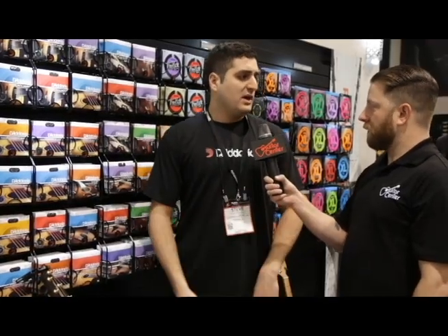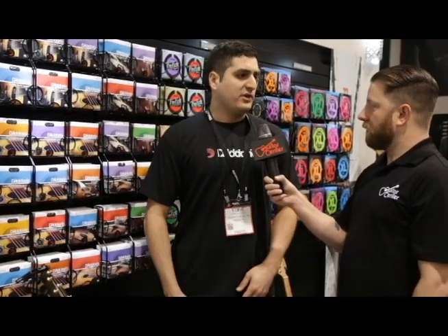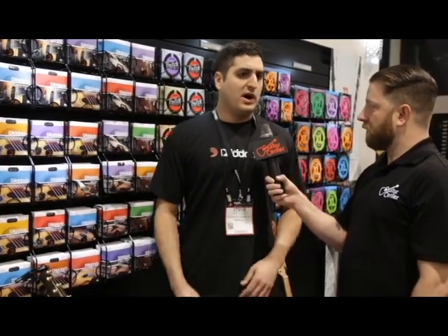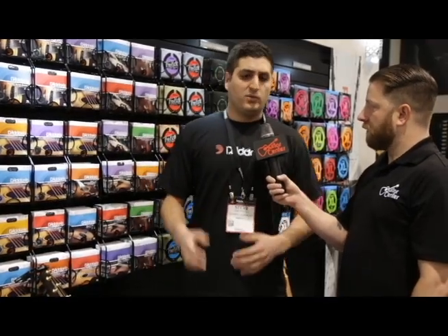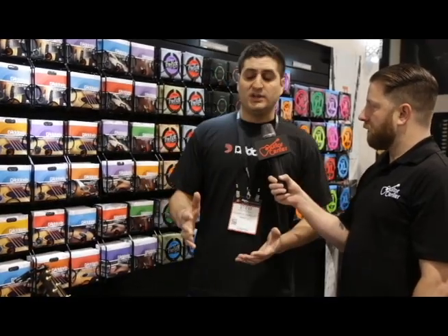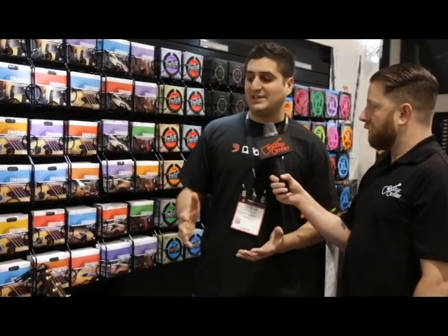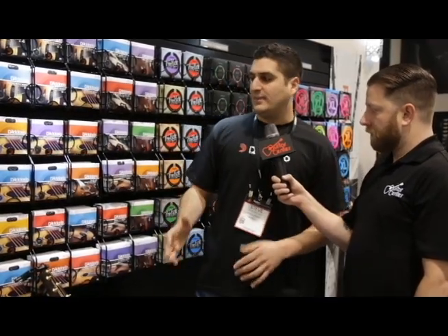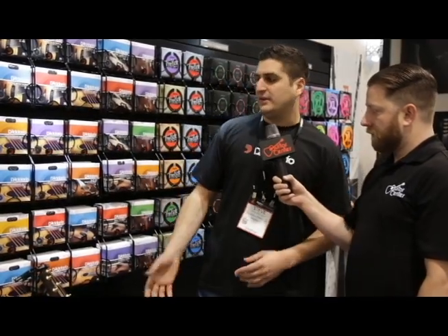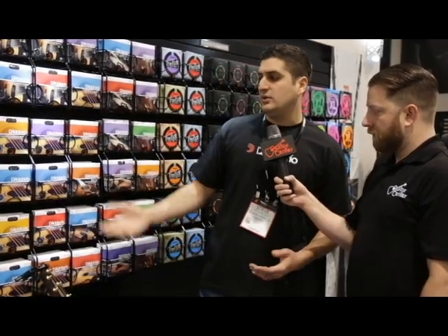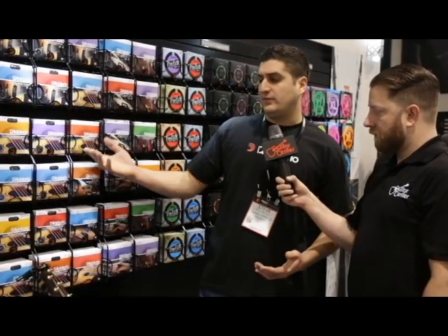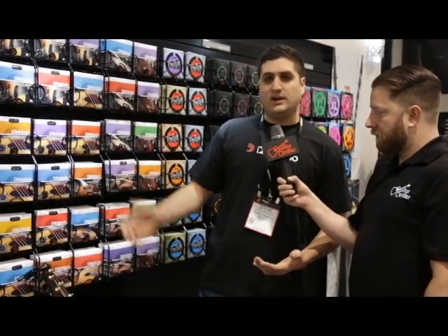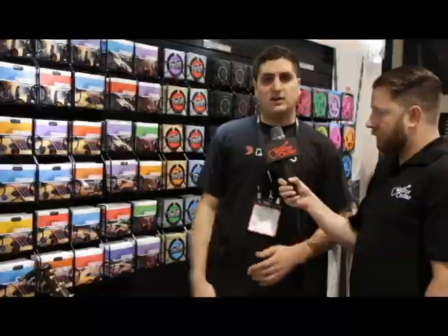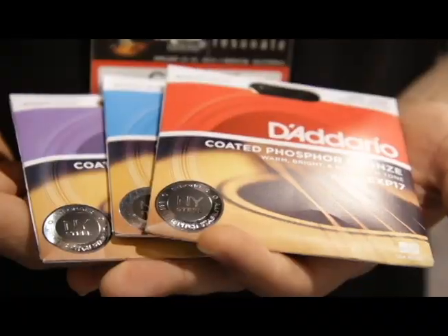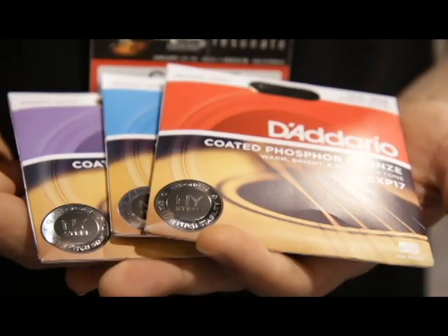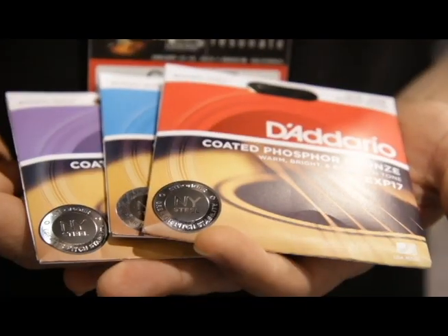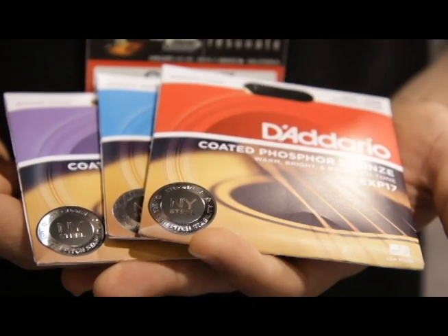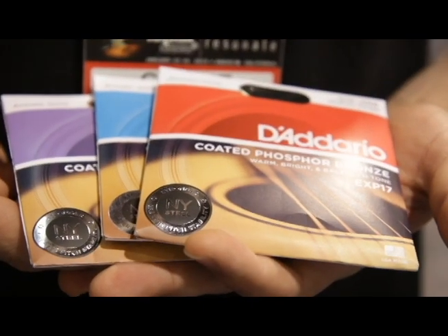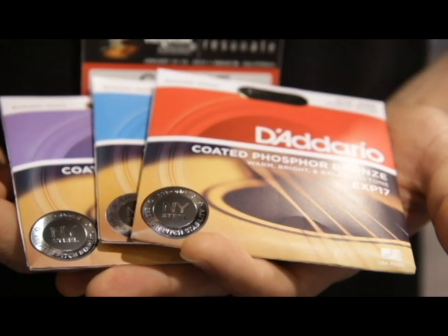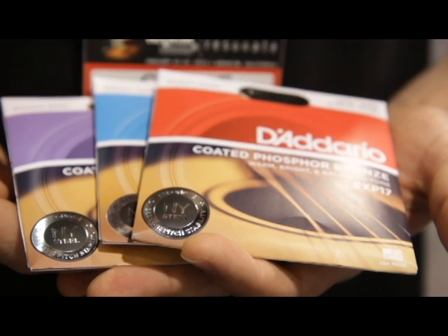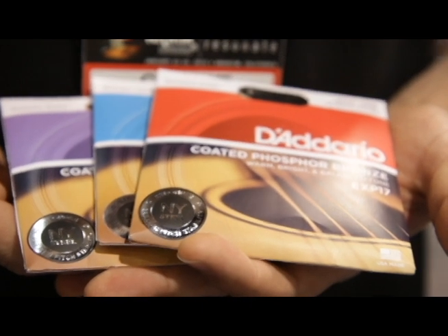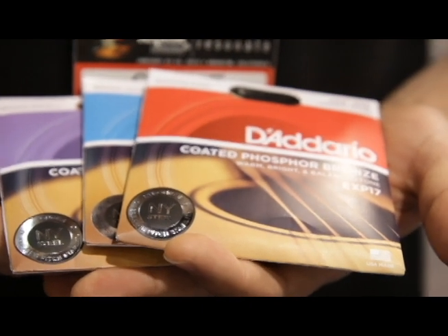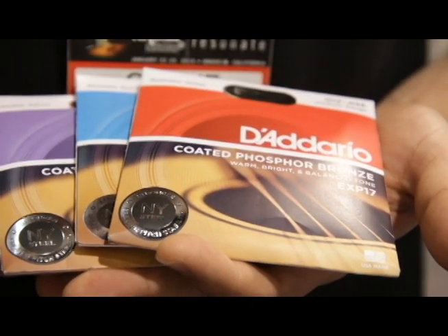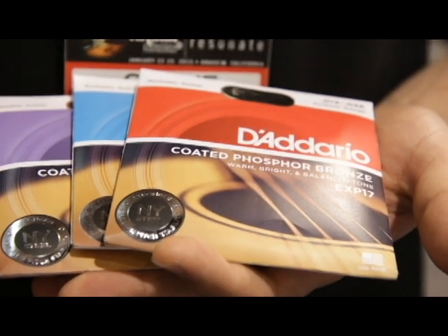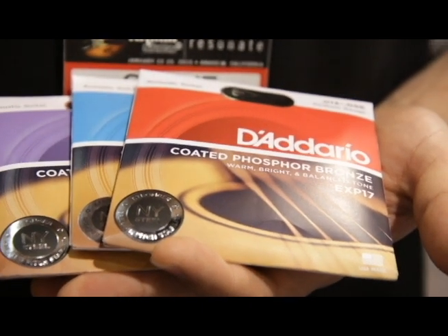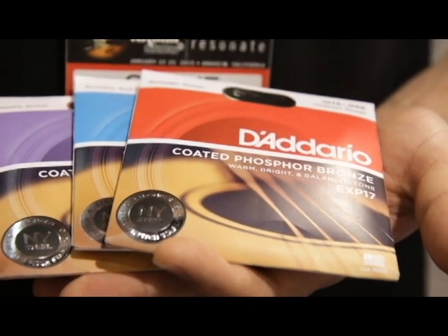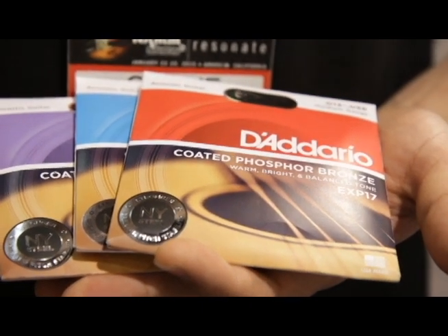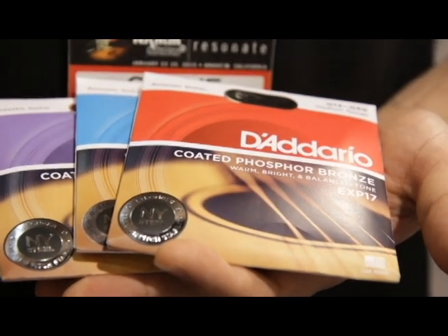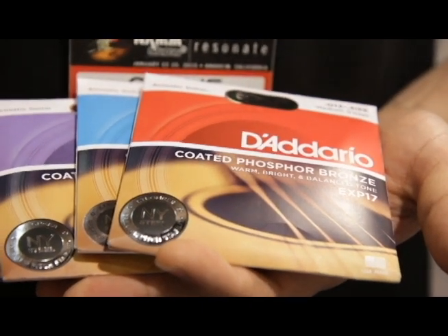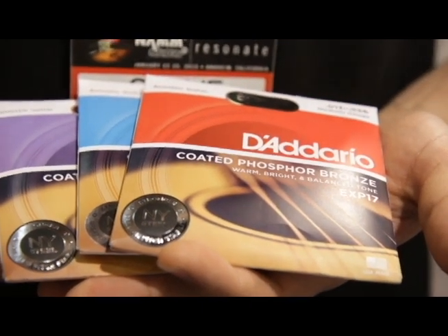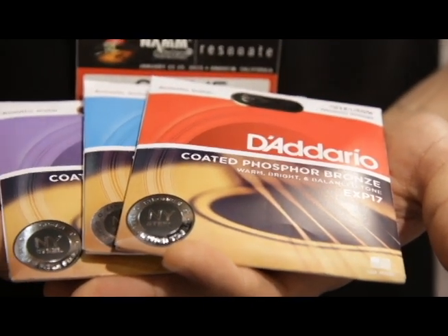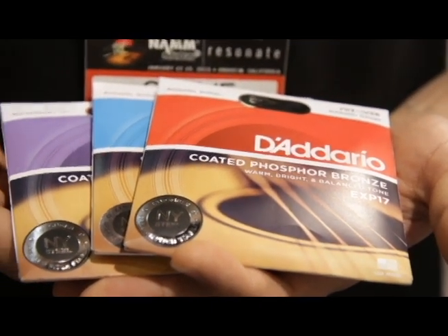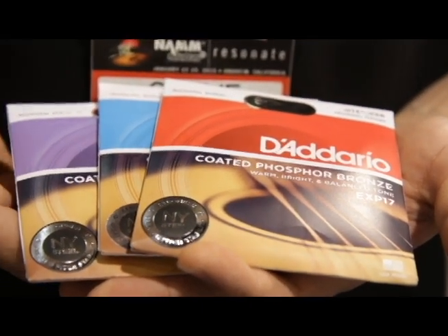We're really excited about that. You can find it at all Guitar Center stores now with EXP 16, EXP 17, and EXP 26.